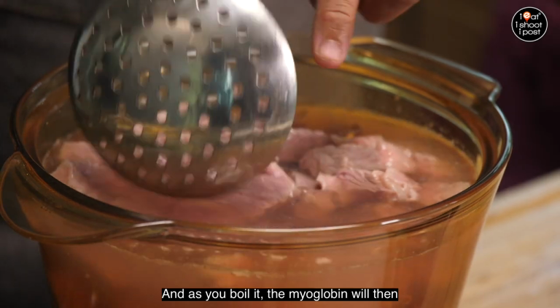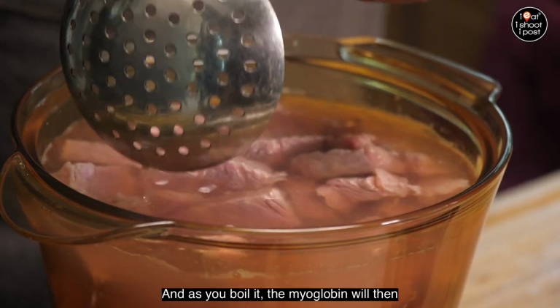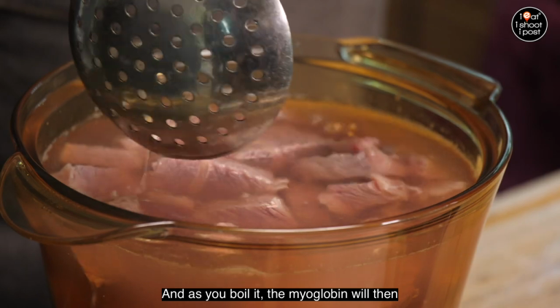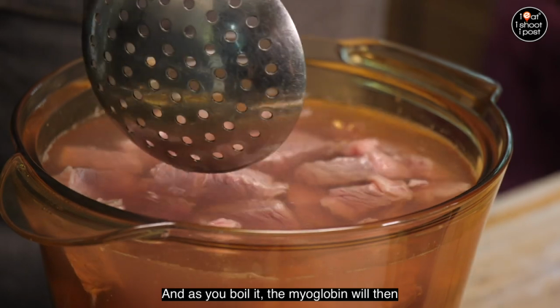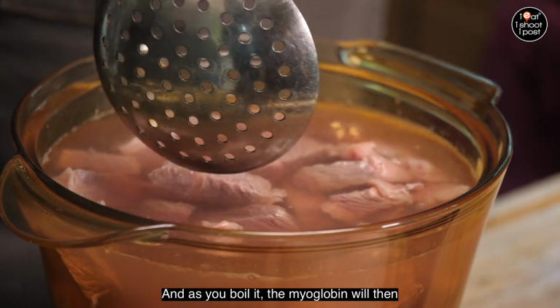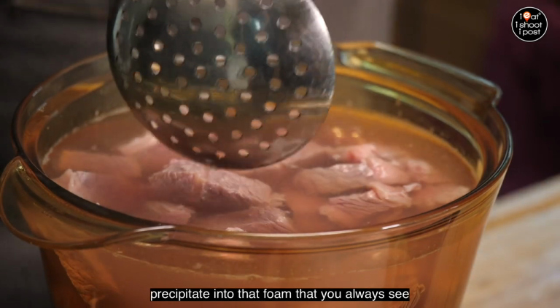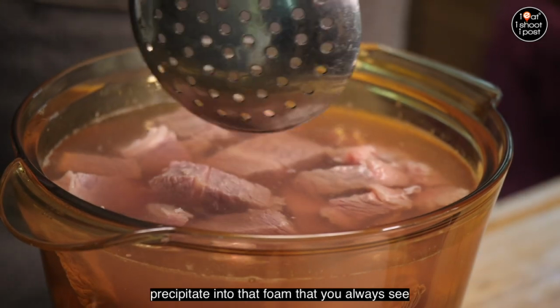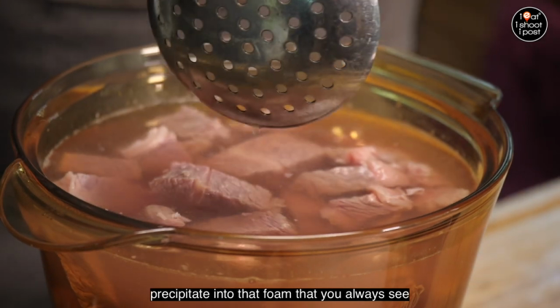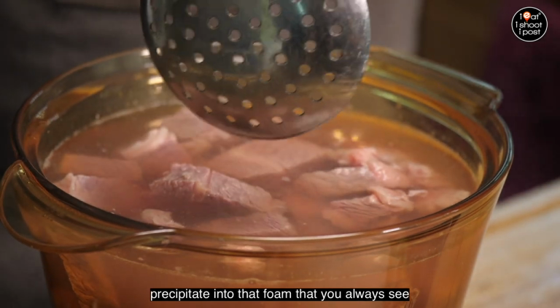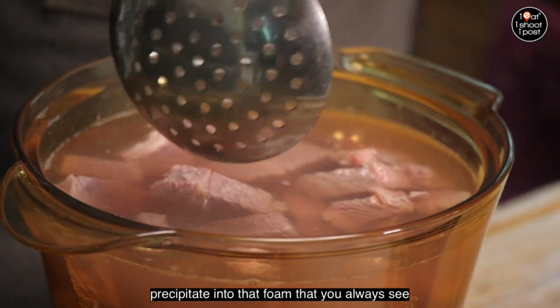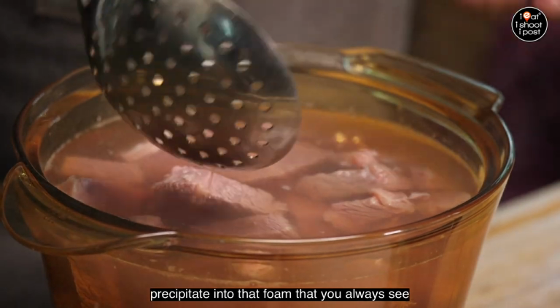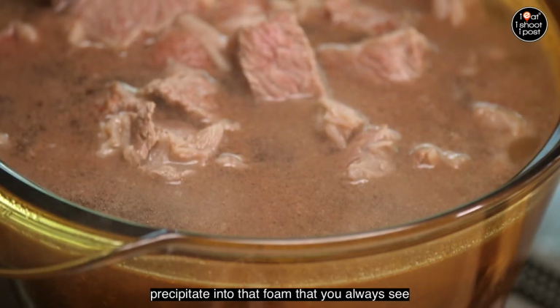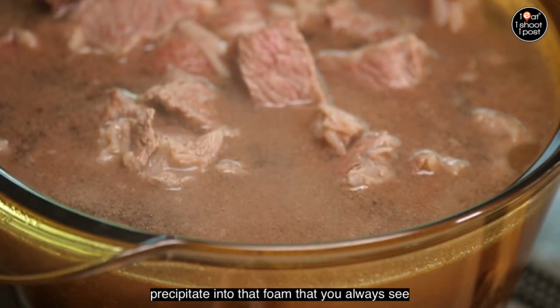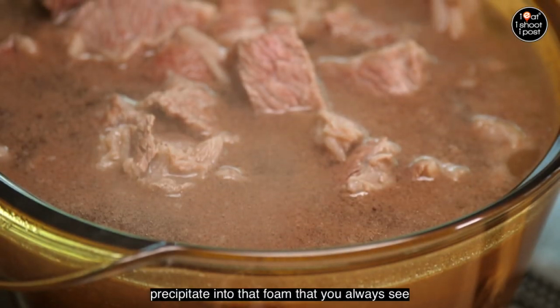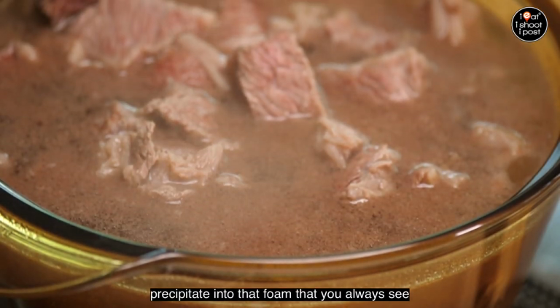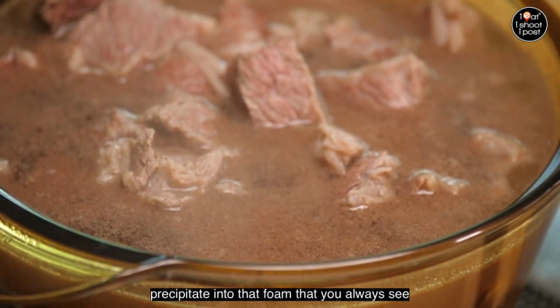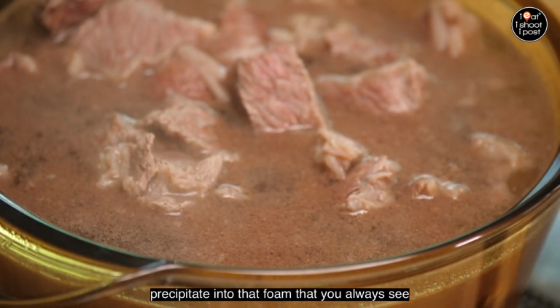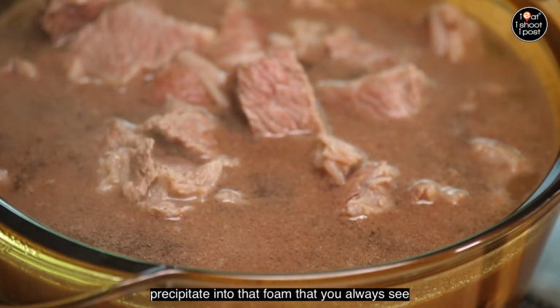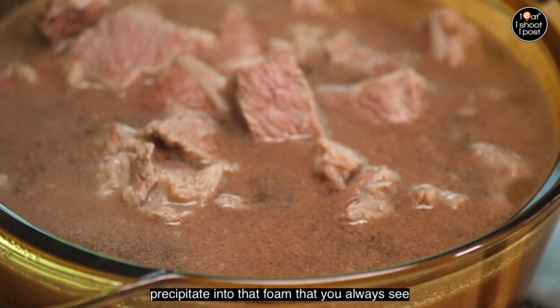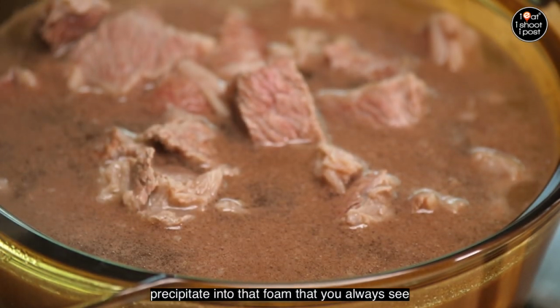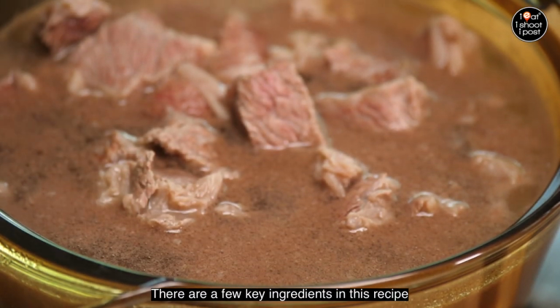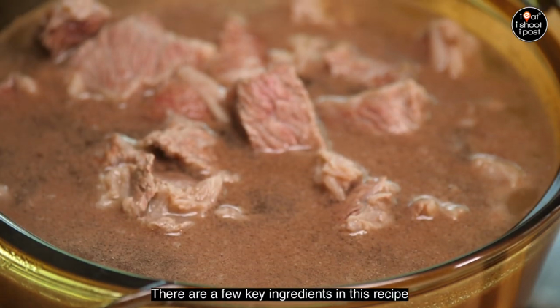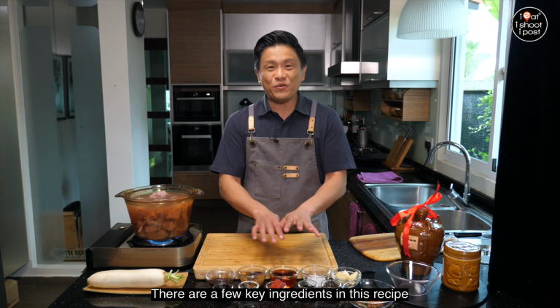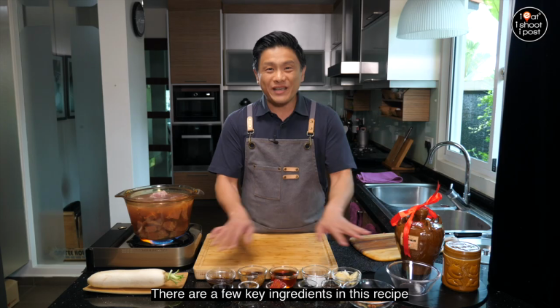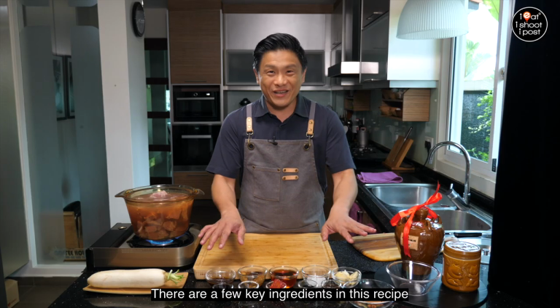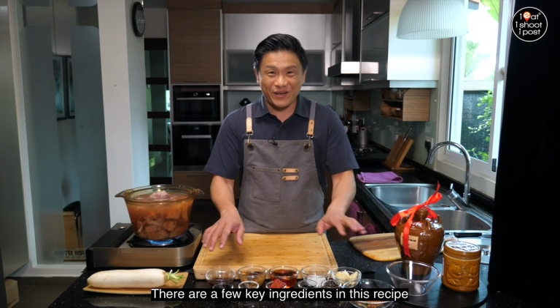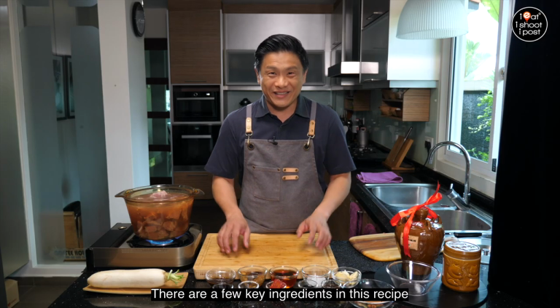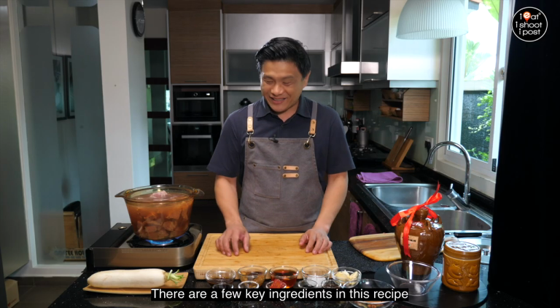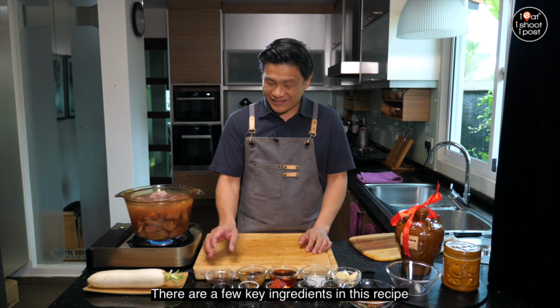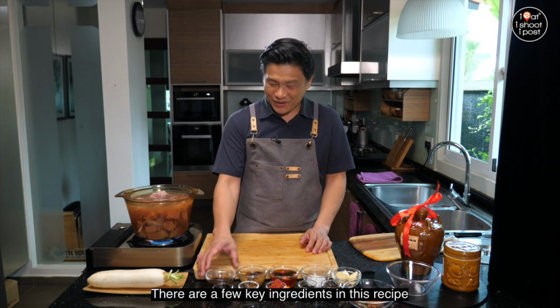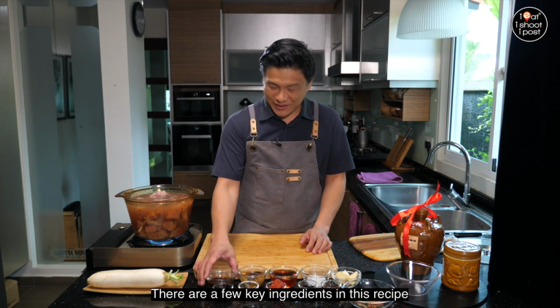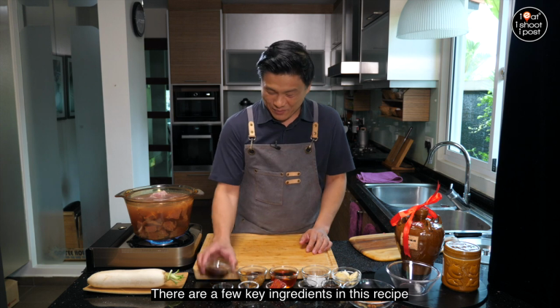In case you are using beef that's a little bit strong and you can smell something, you can drop in a few slices of ginger, even some wine or peppercorn, in order to get rid of the taste. But this Canadian beef is excellent quality — it smells really fresh — so all I'm going to do is blanch it to get rid of some of the scum. As you boil it, the myoglobin will precipitate into that scum that you always see.